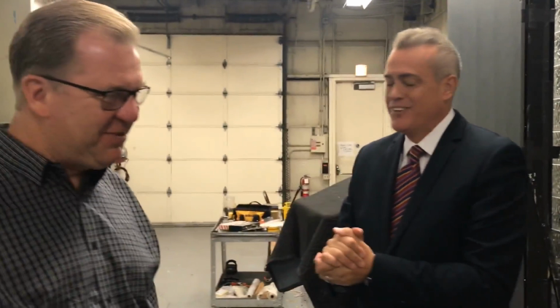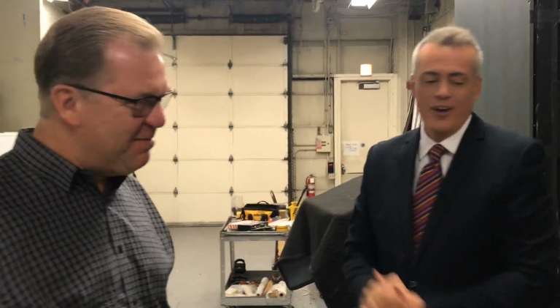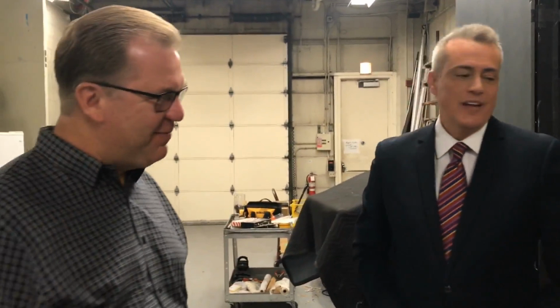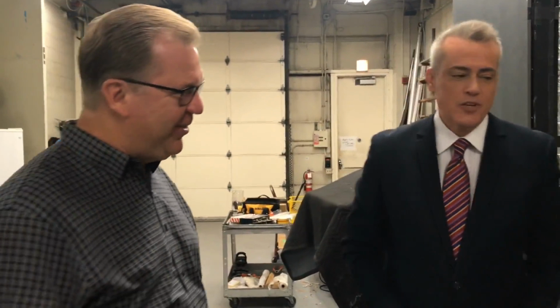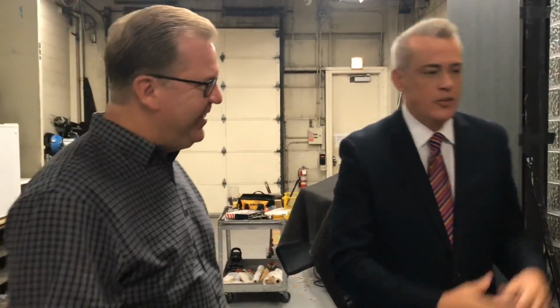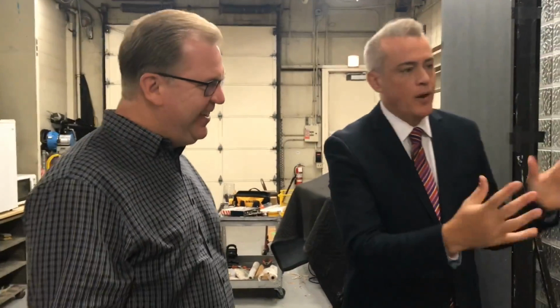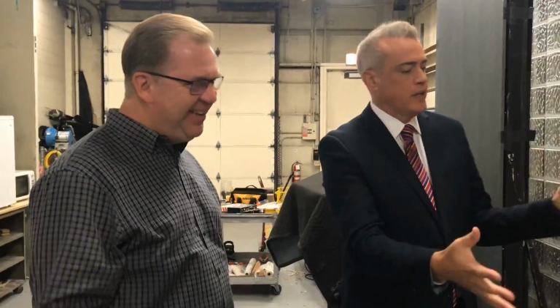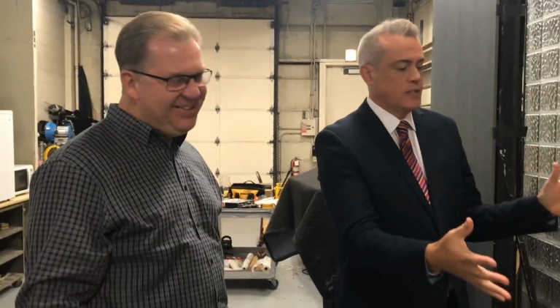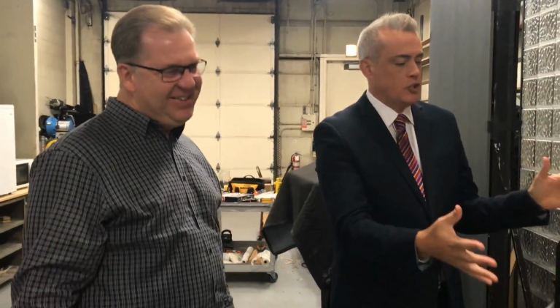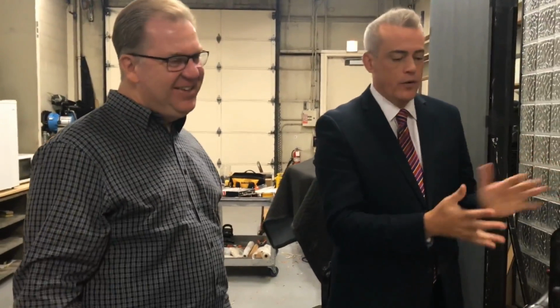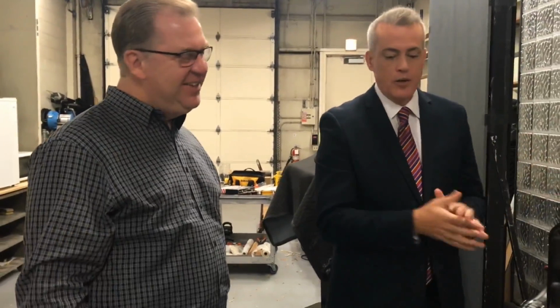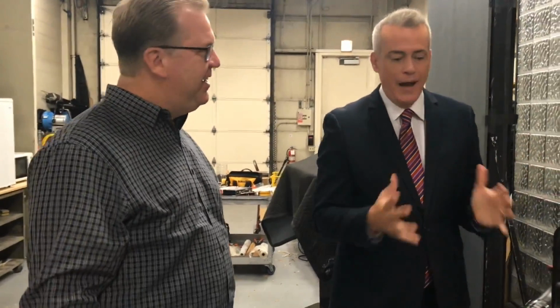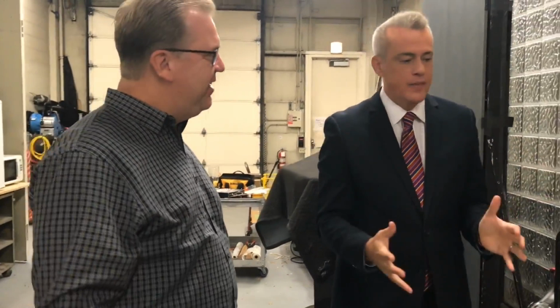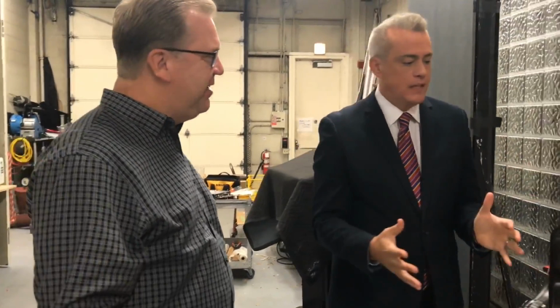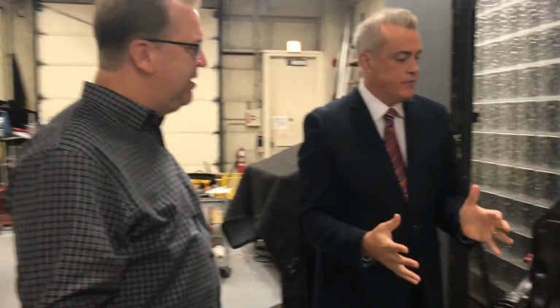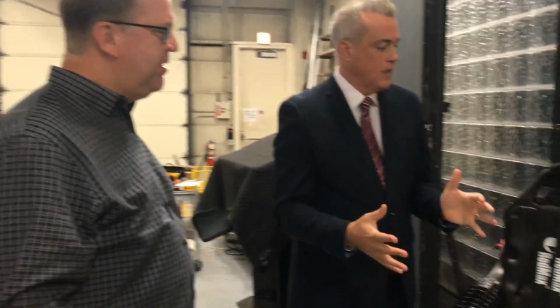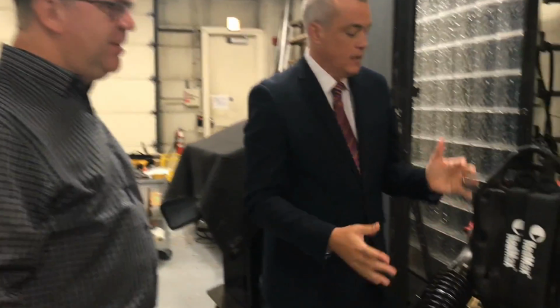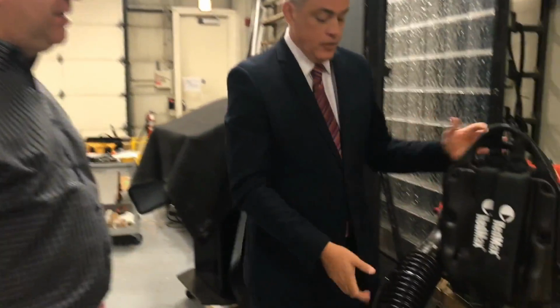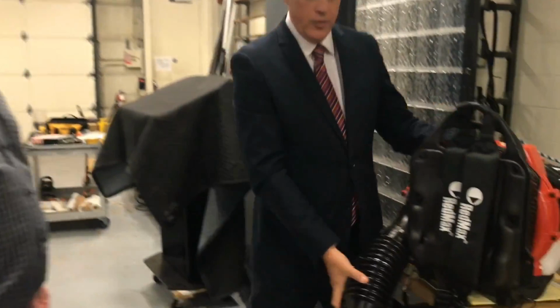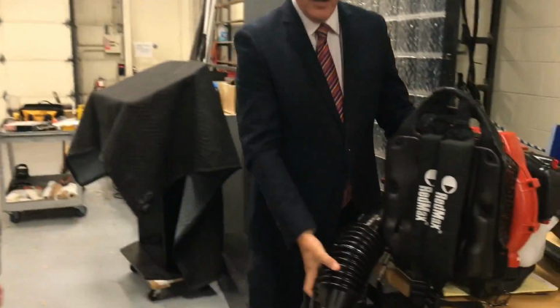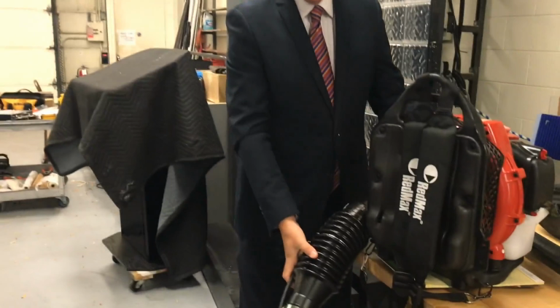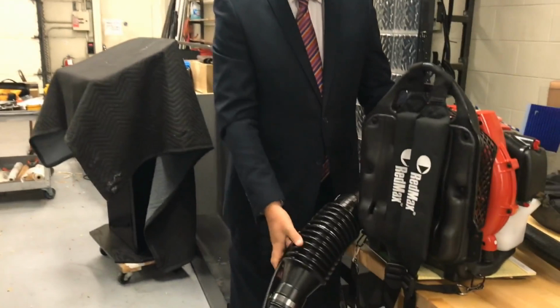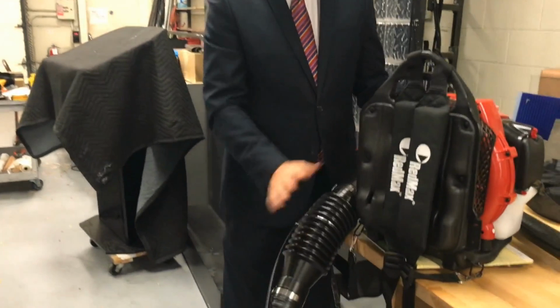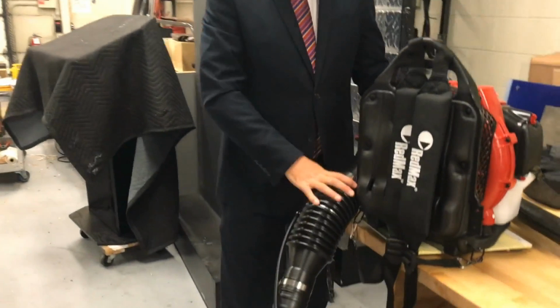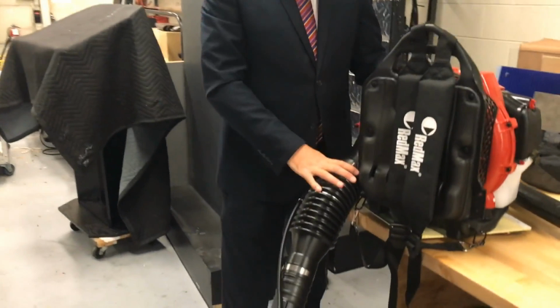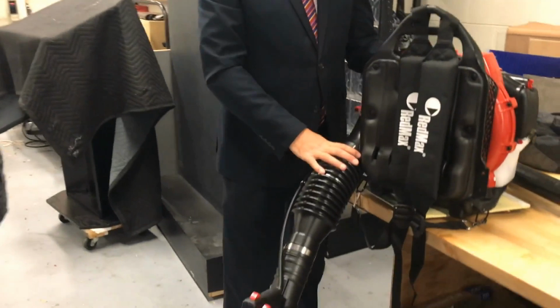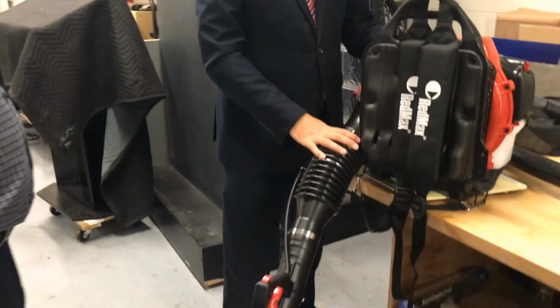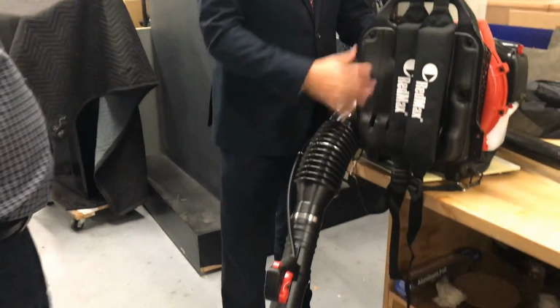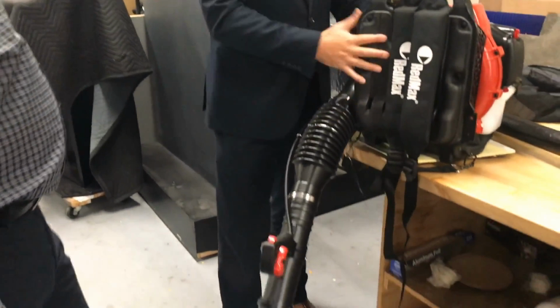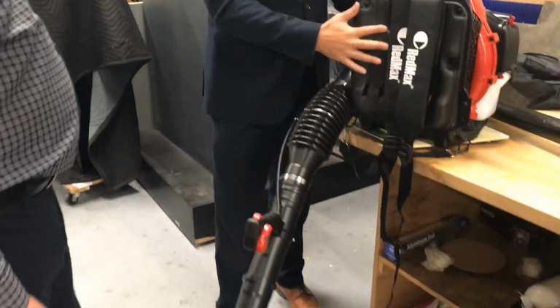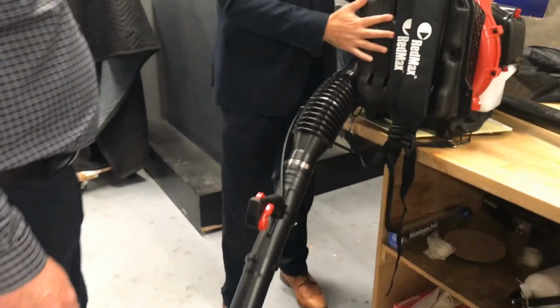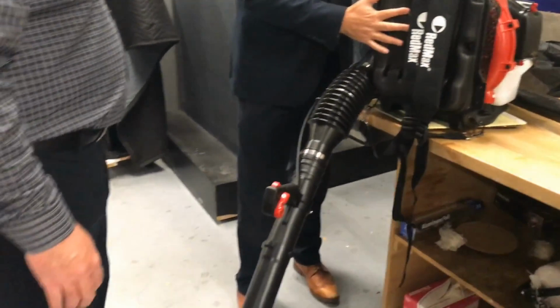Ron, thanks for coming in. You brought things in to show us about the leaves — this one right here. Let's just start with the big boy because this is serious stuff.